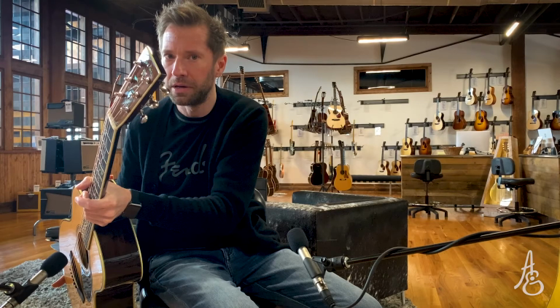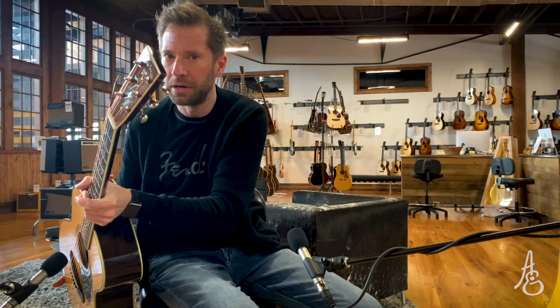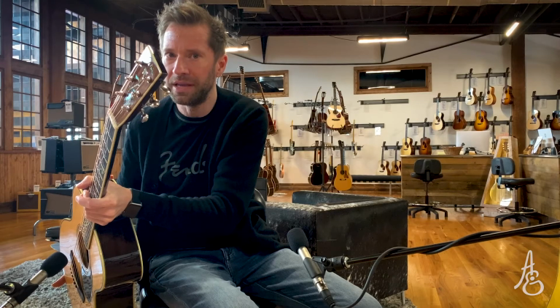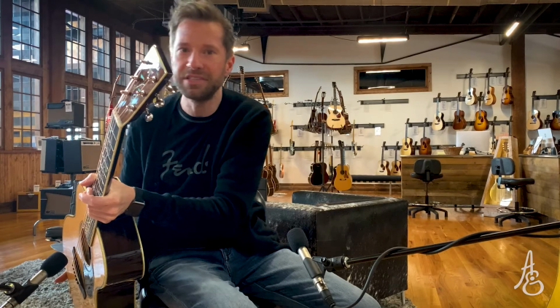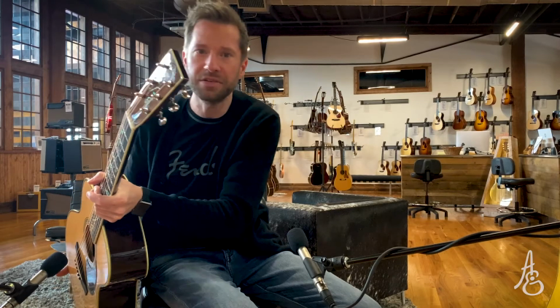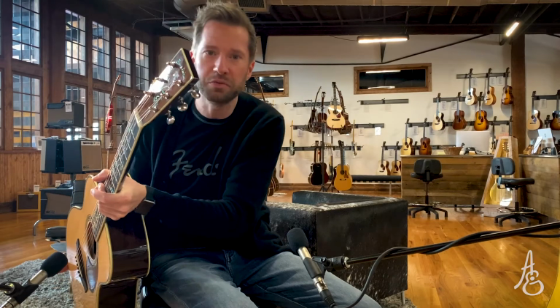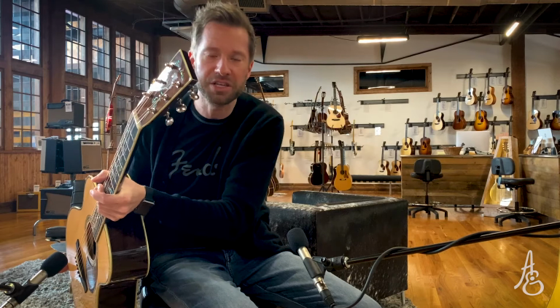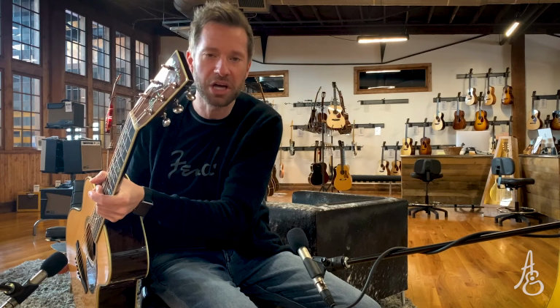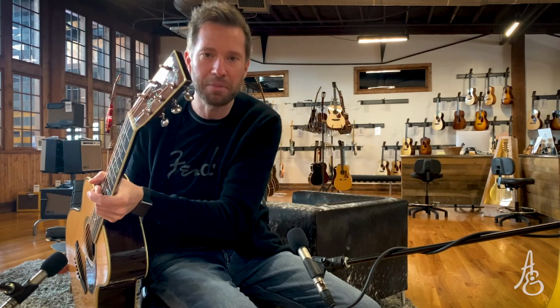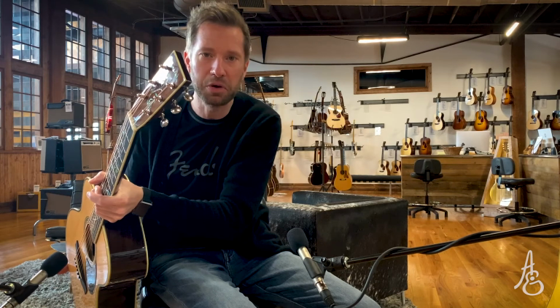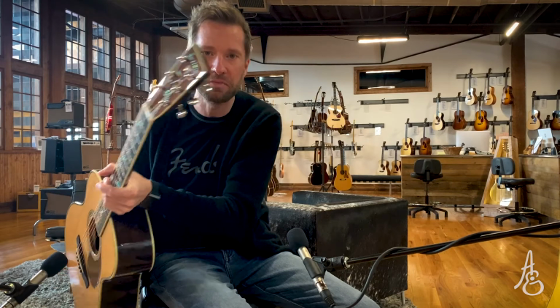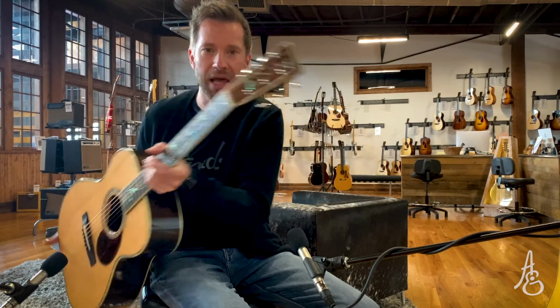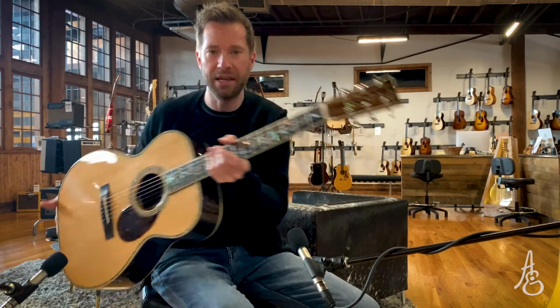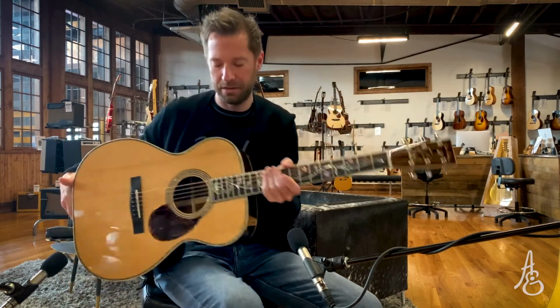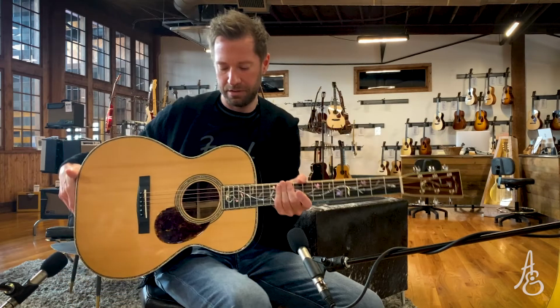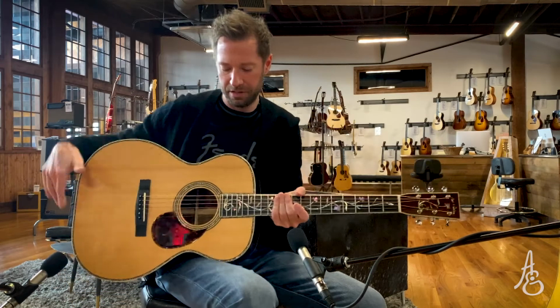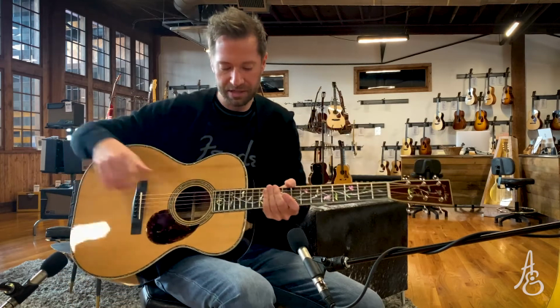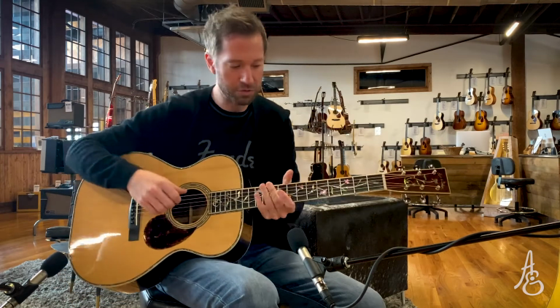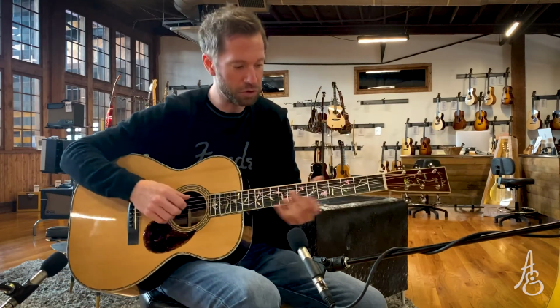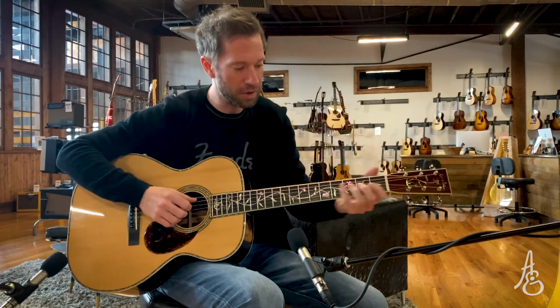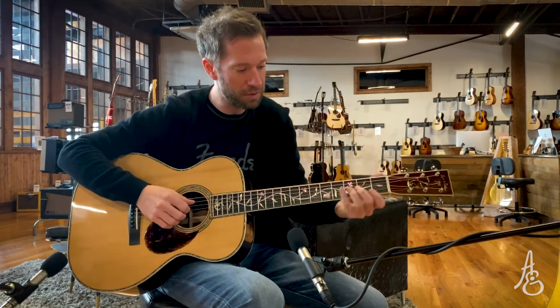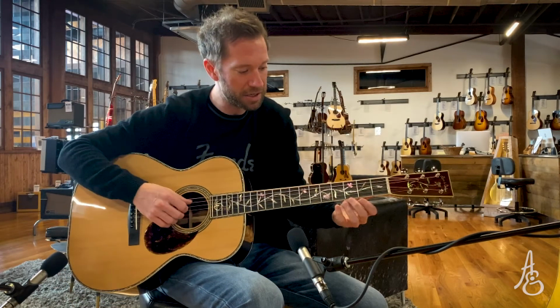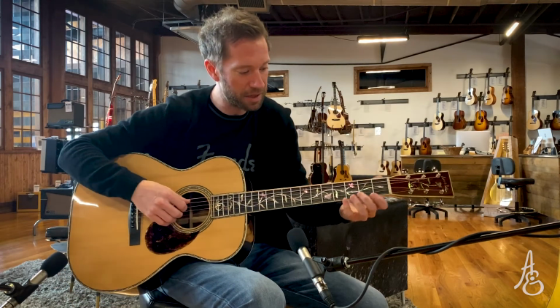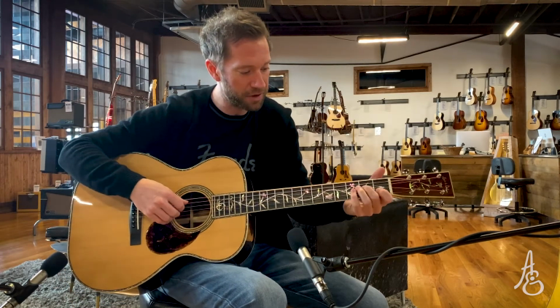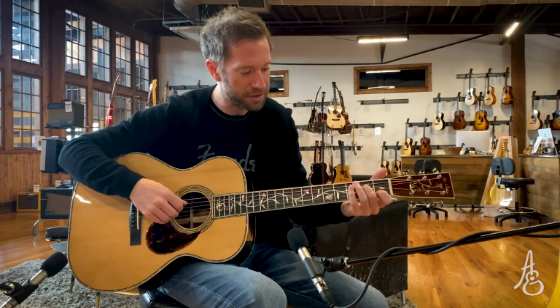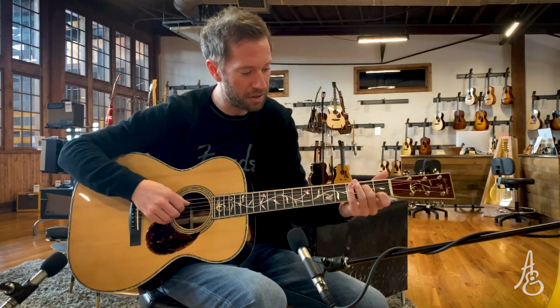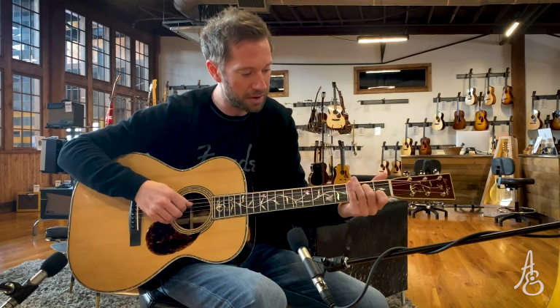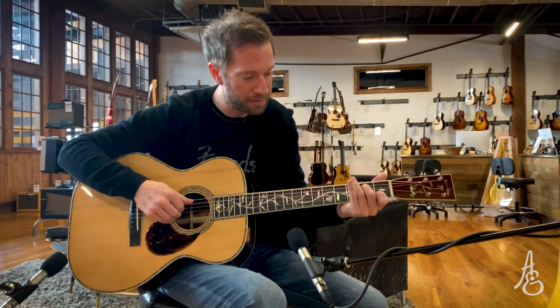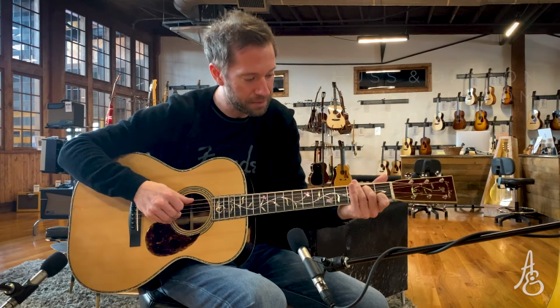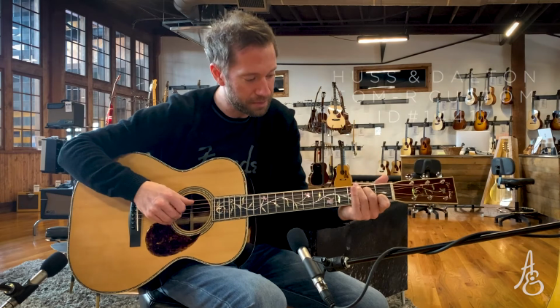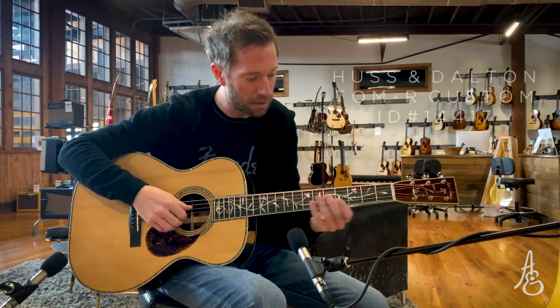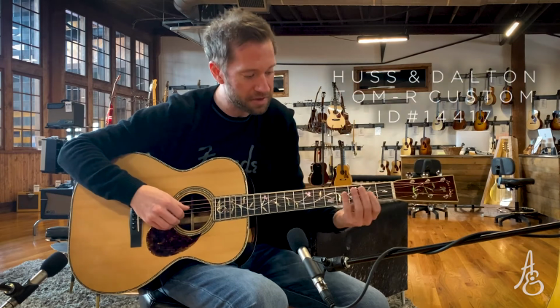It even sounds good when I shut up and don't play — it sounds nice in the room. I'm going to go back to my little fingerstyle thing now. Where was I?